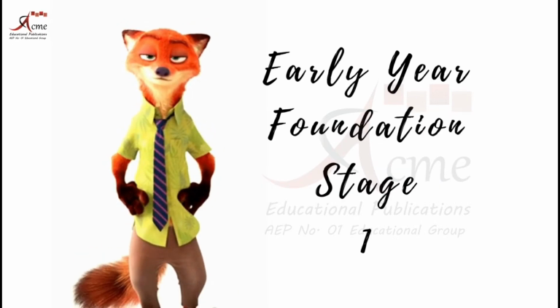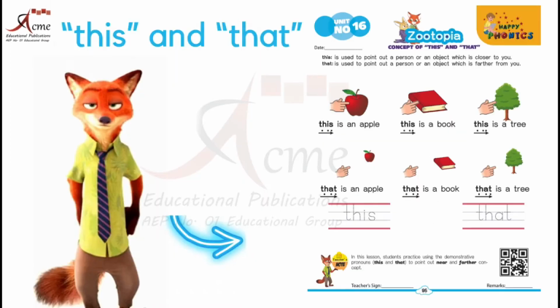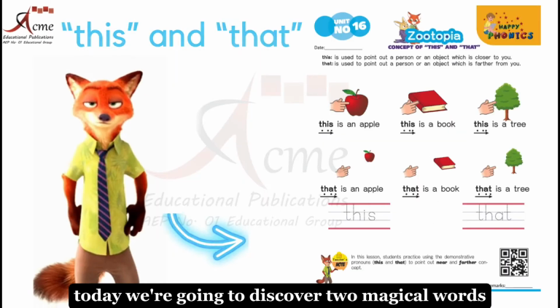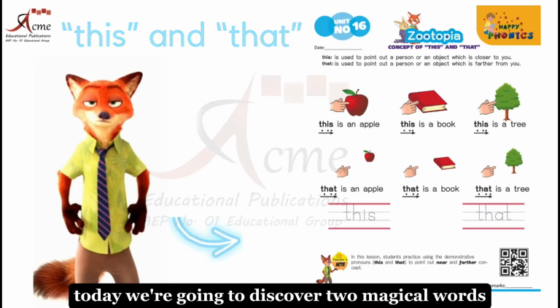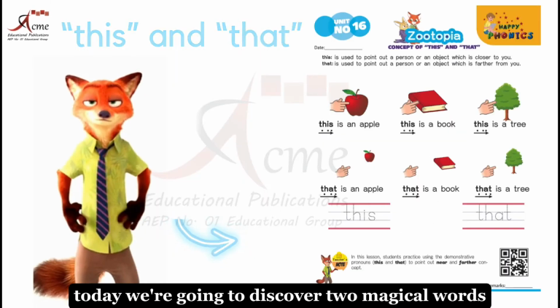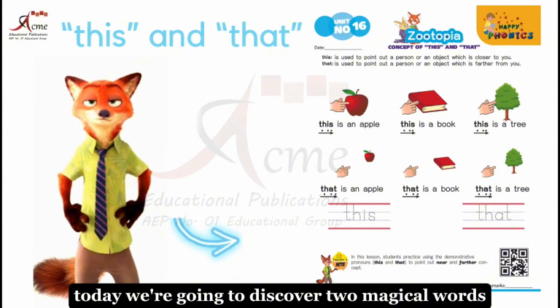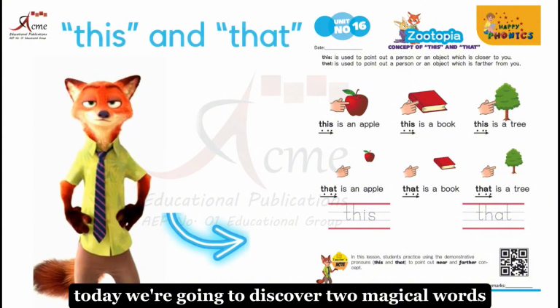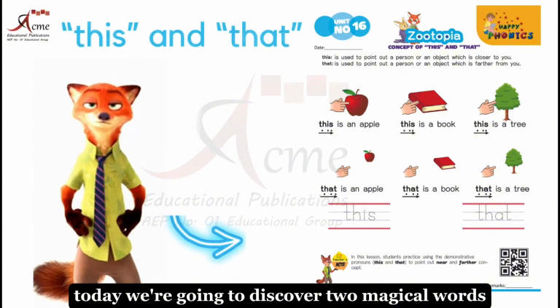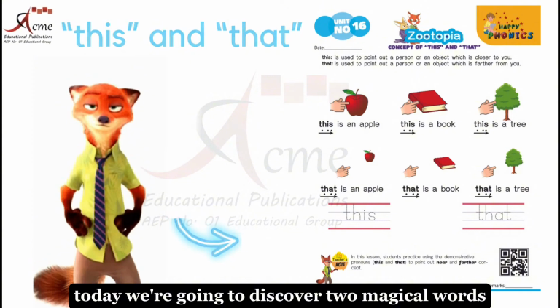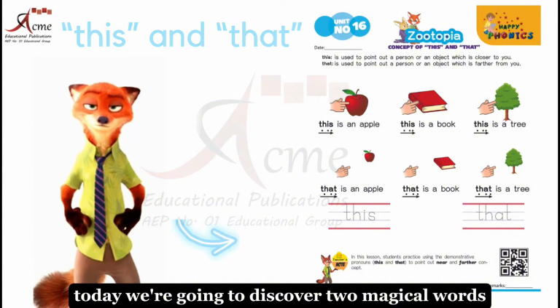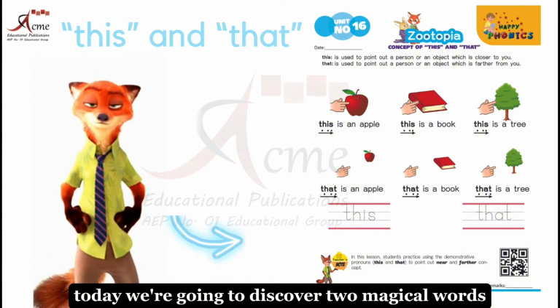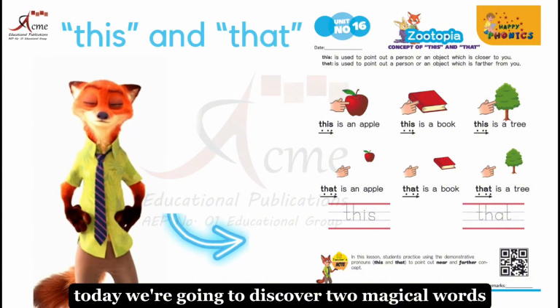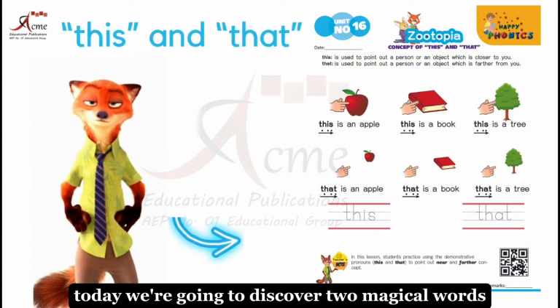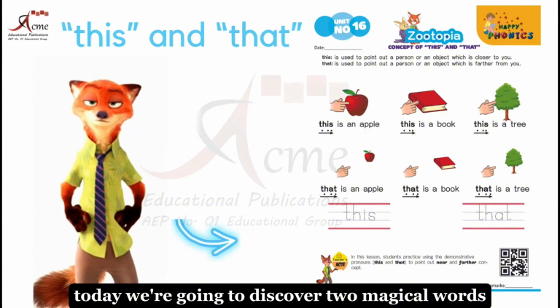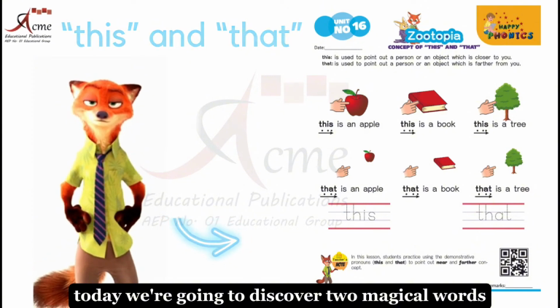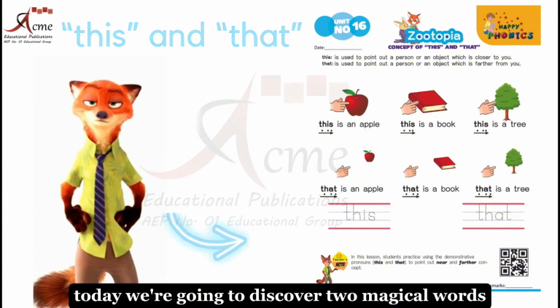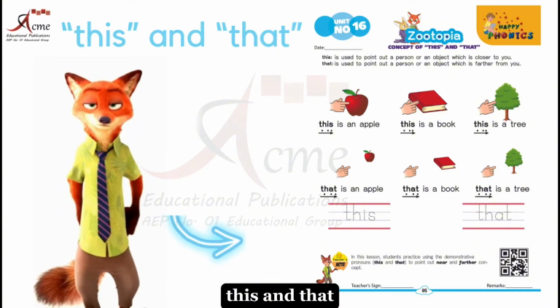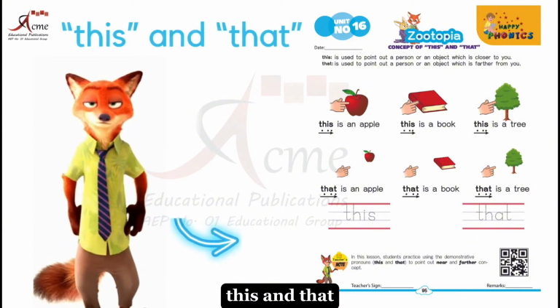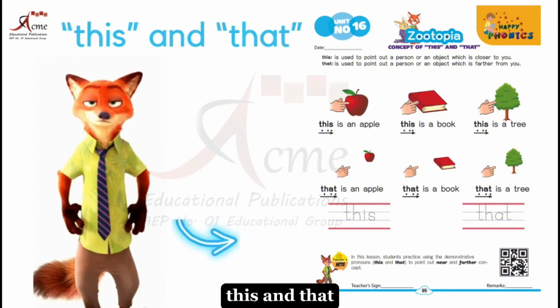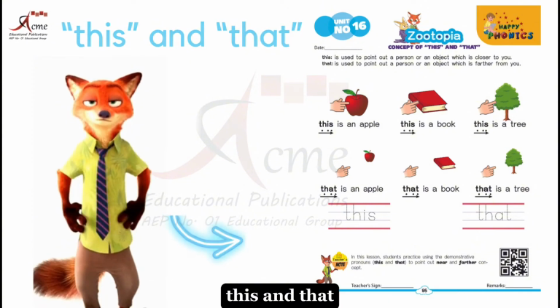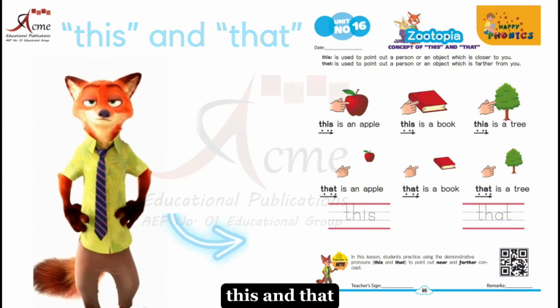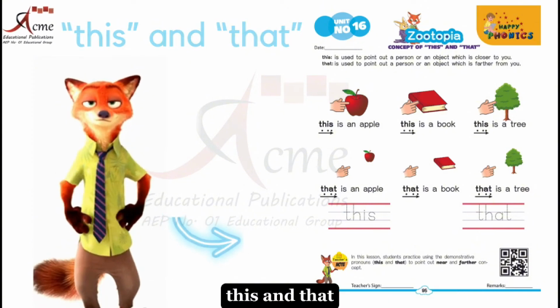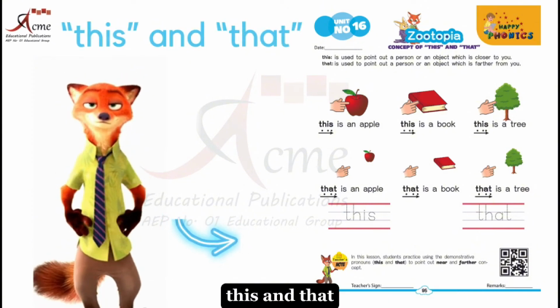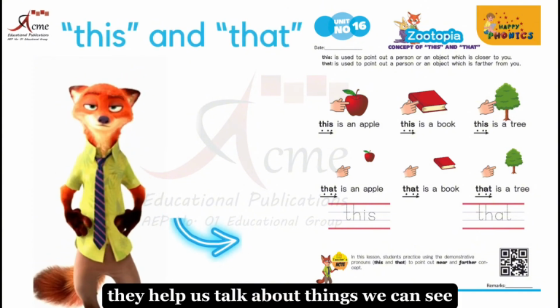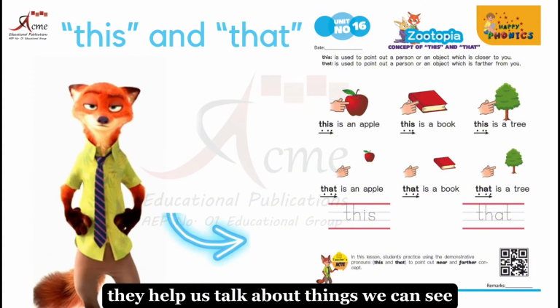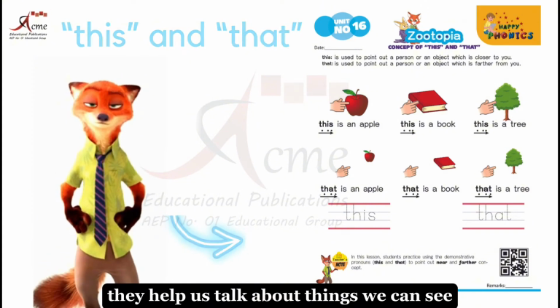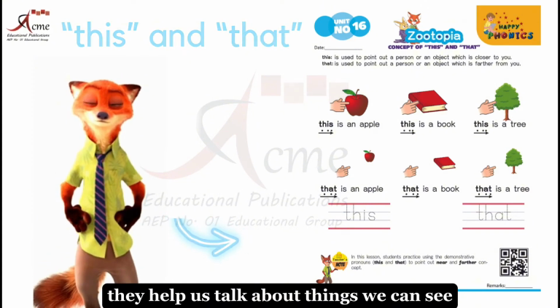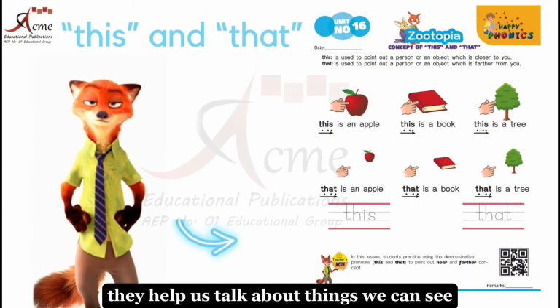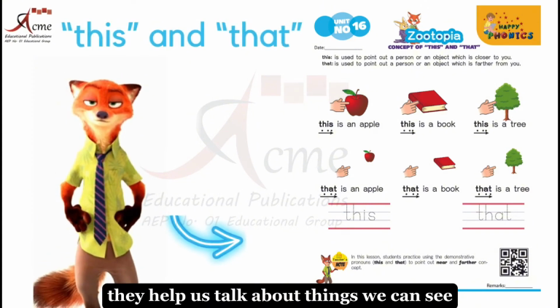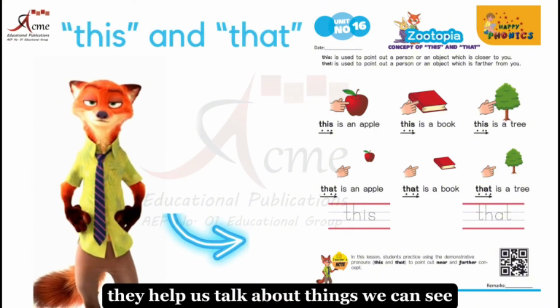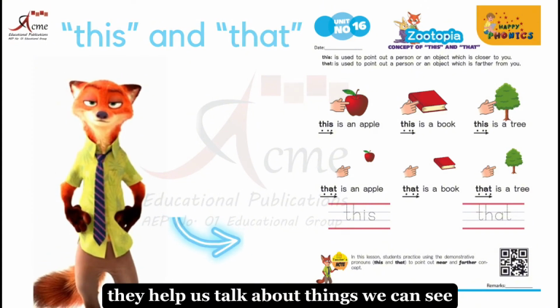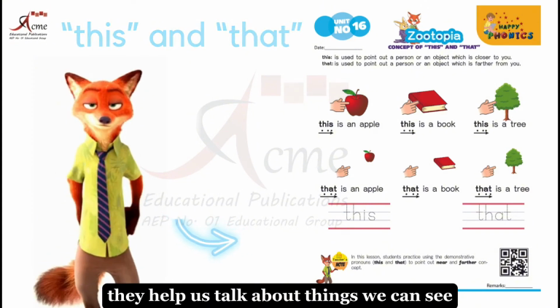Today we're going to discover two magical words: this and that. They help us talk about things we can see.